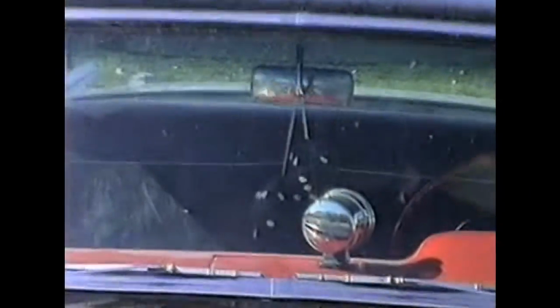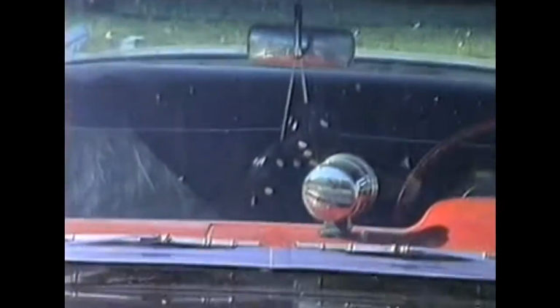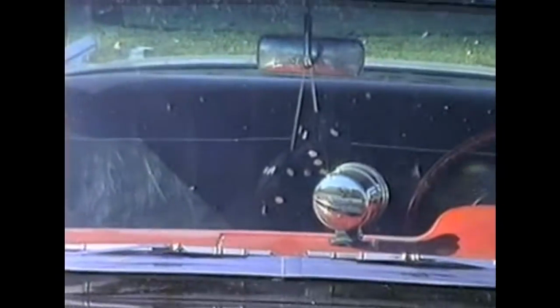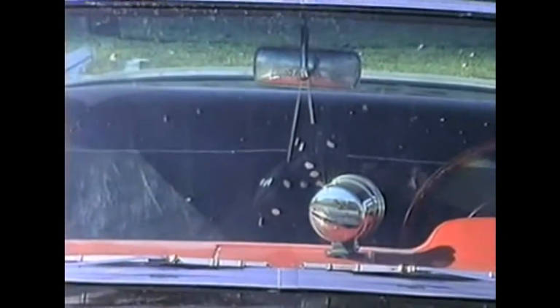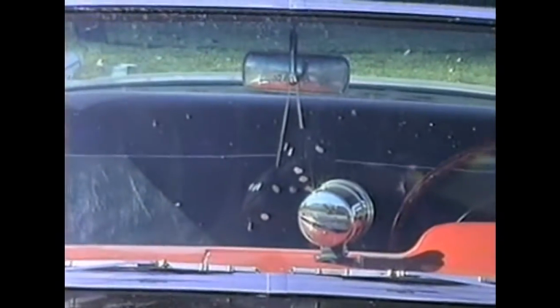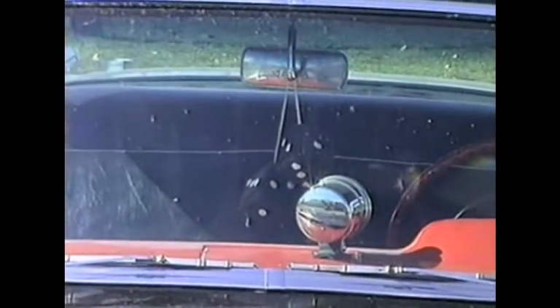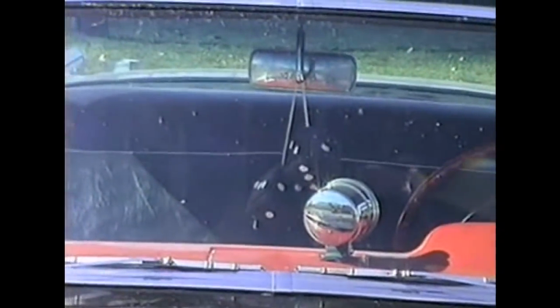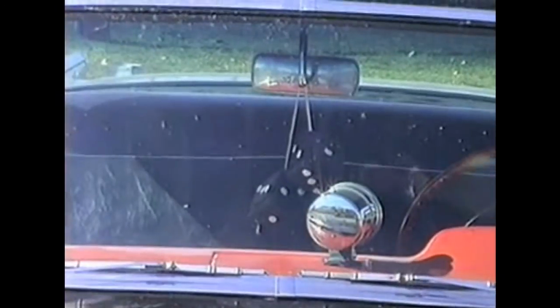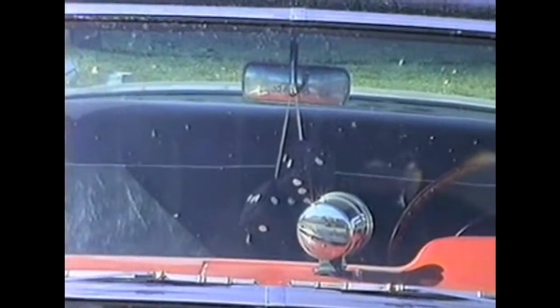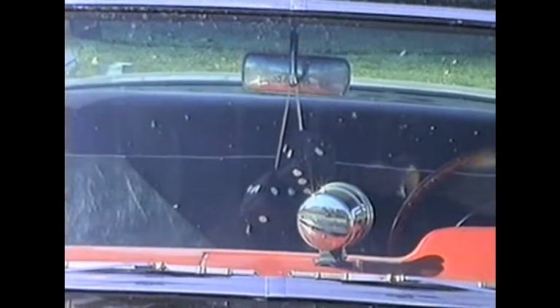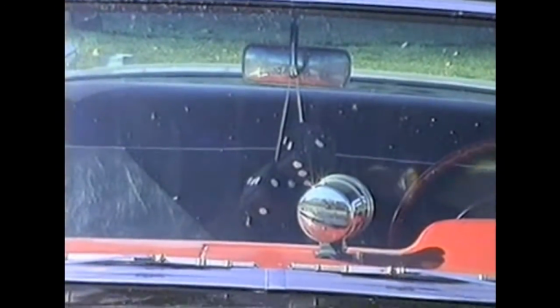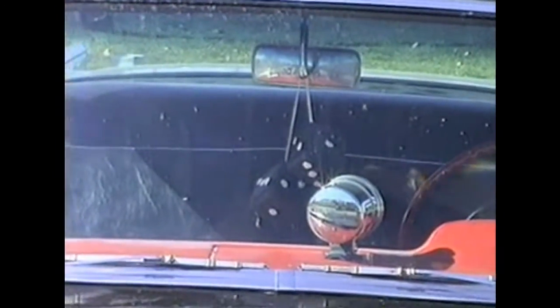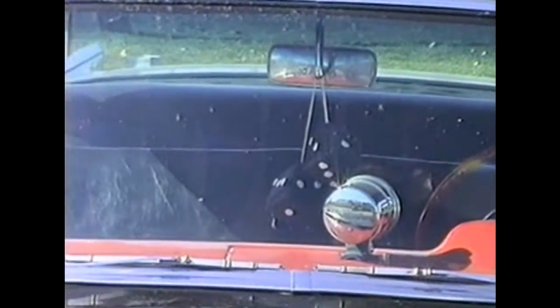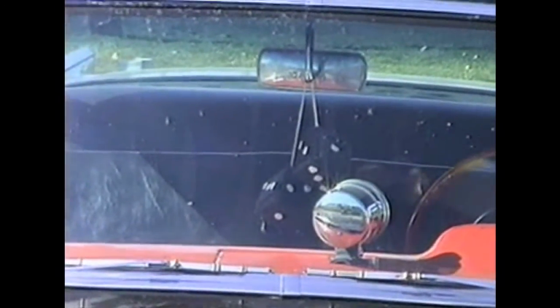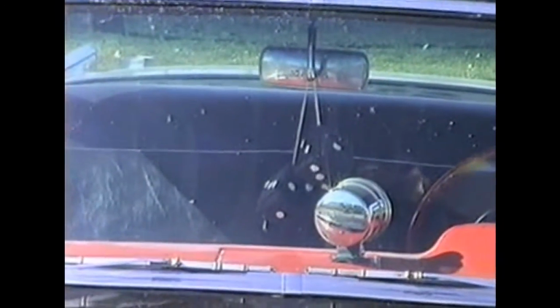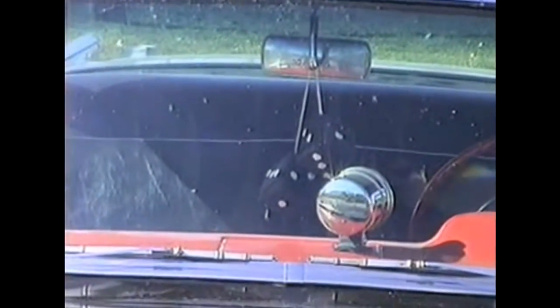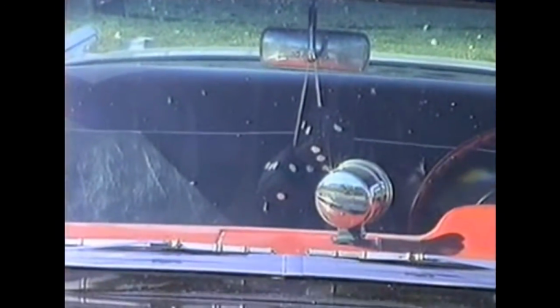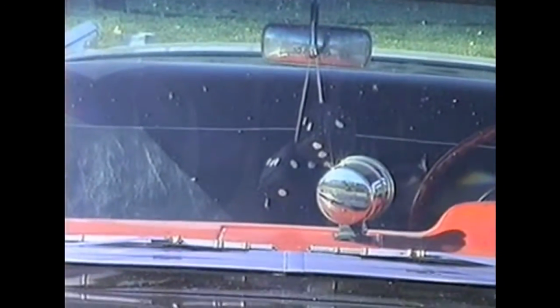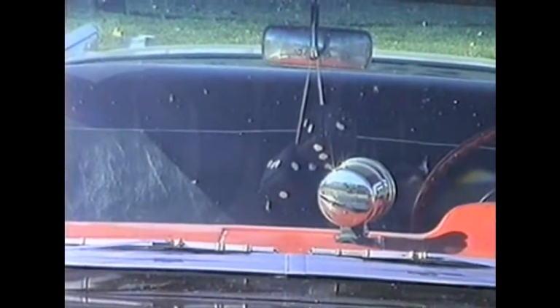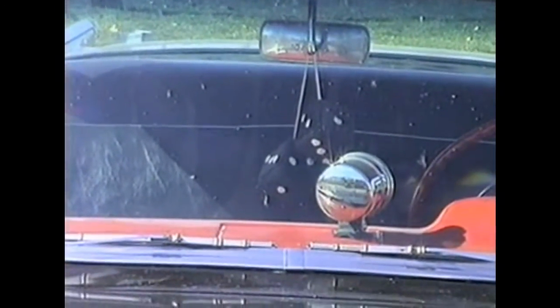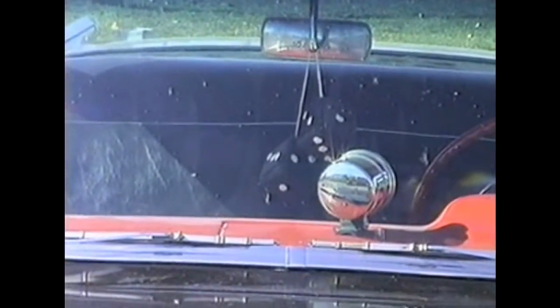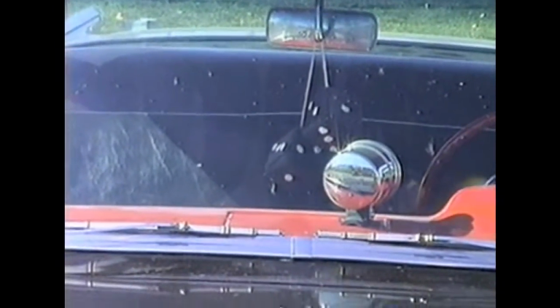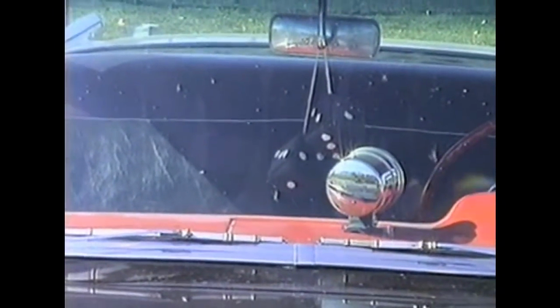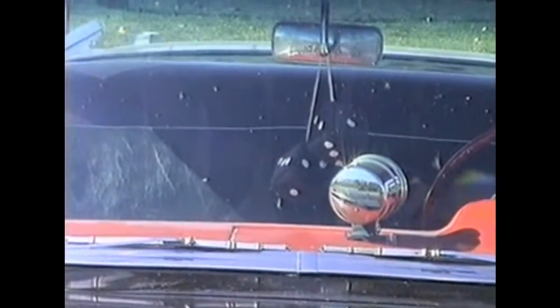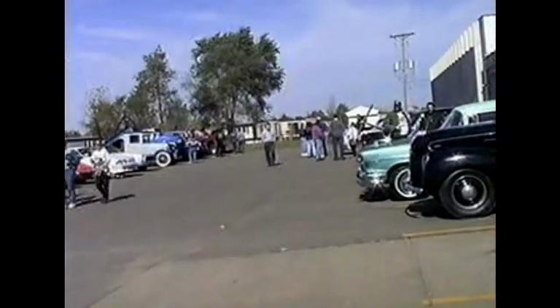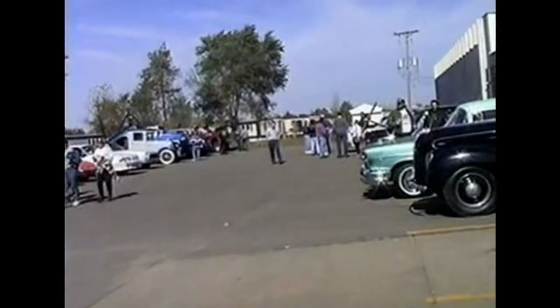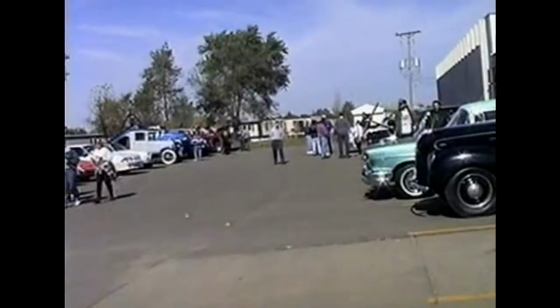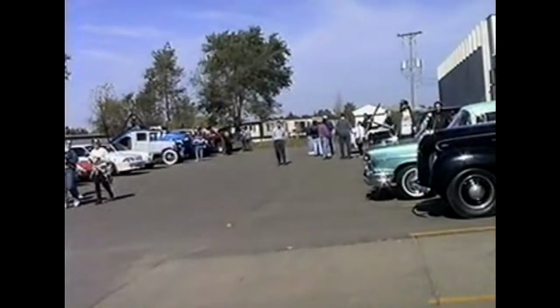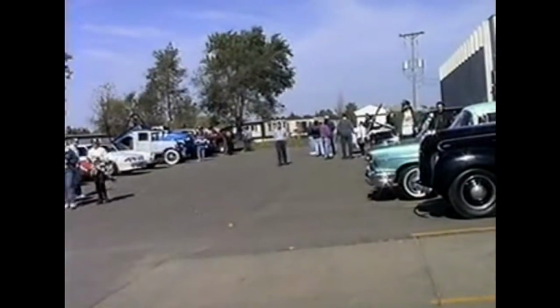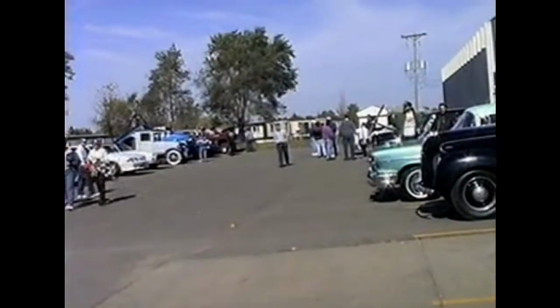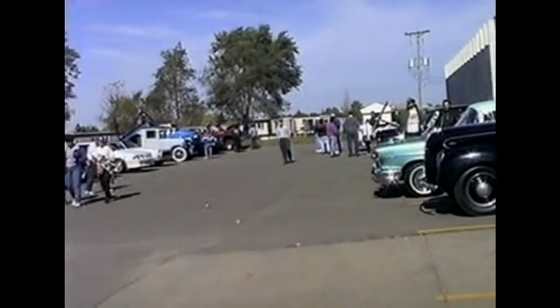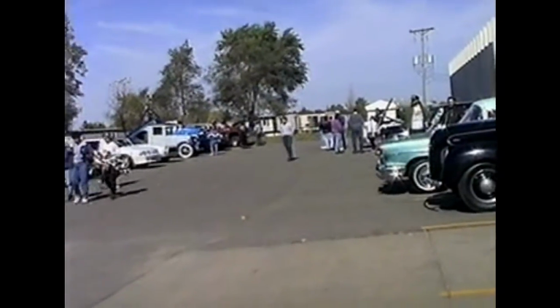I guess that must be a standard feature on these Chevys — we saw it on Mike's Buick earlier too. They're really busy.